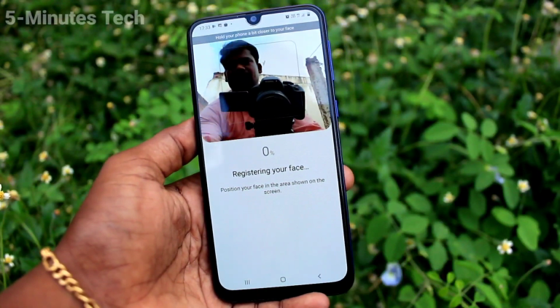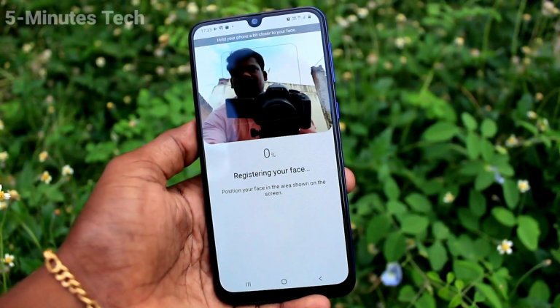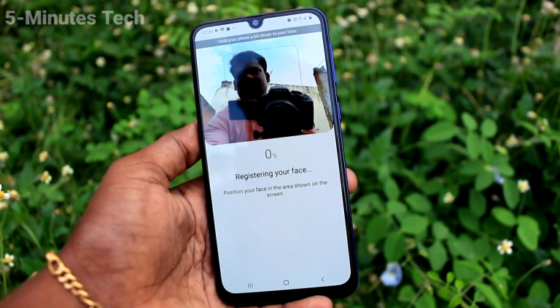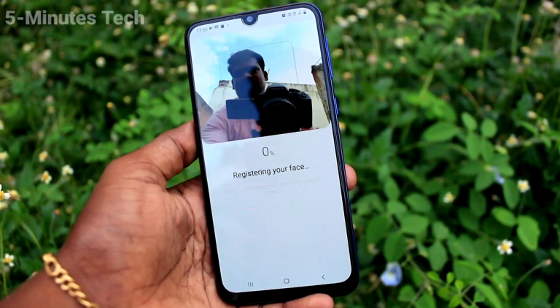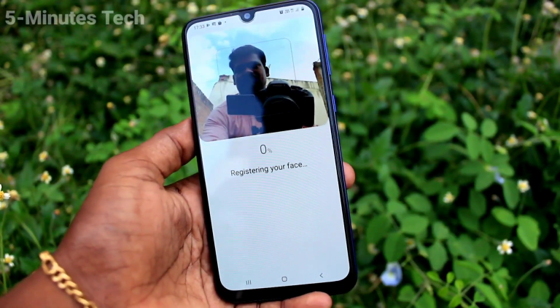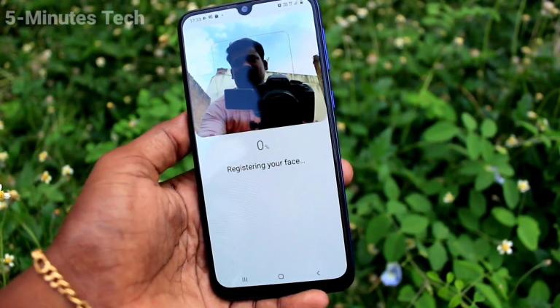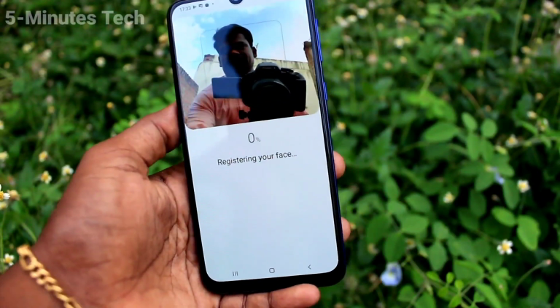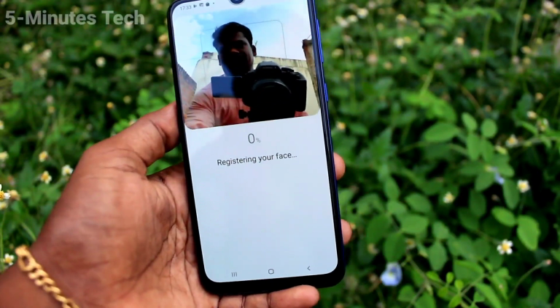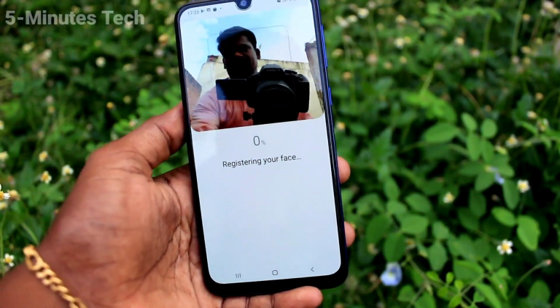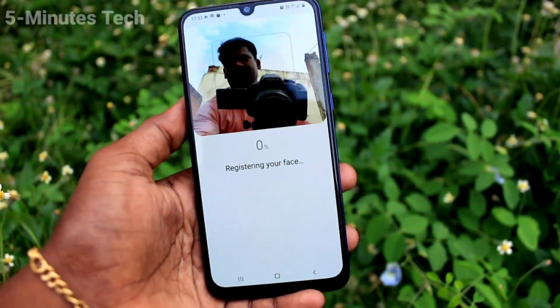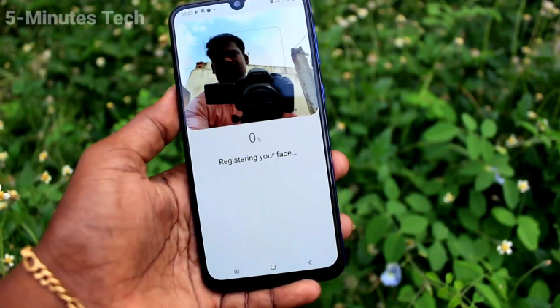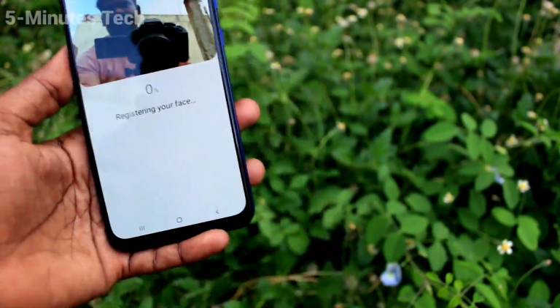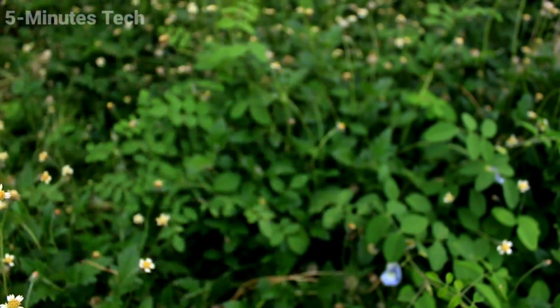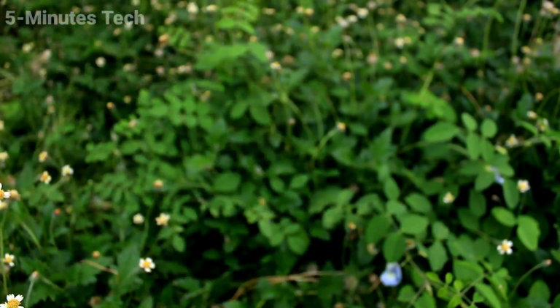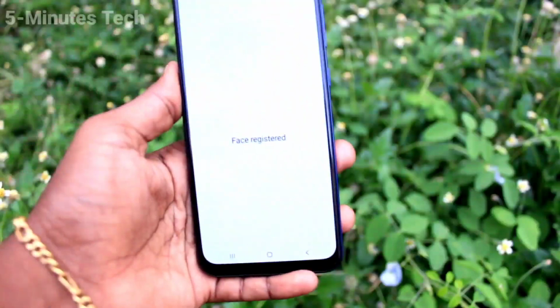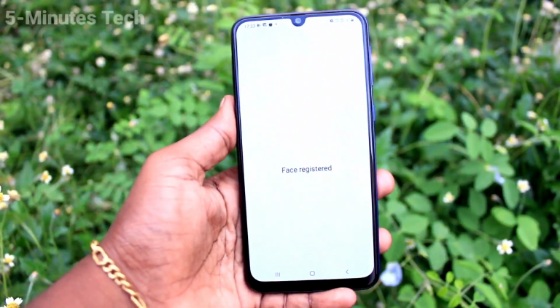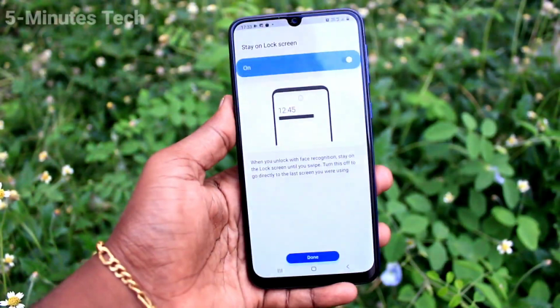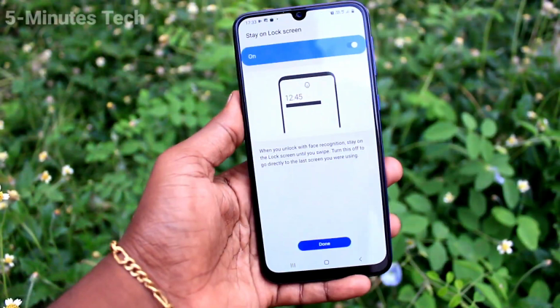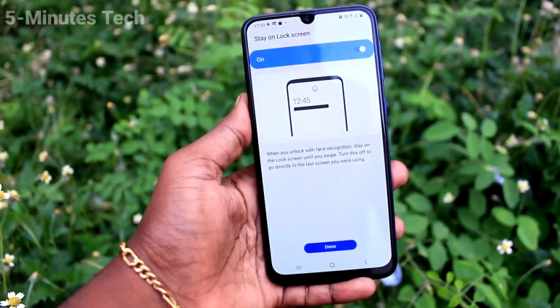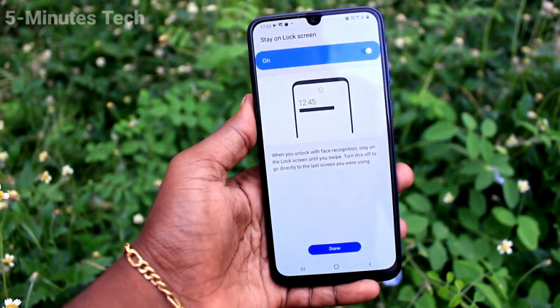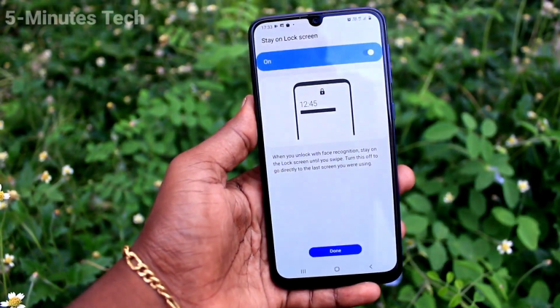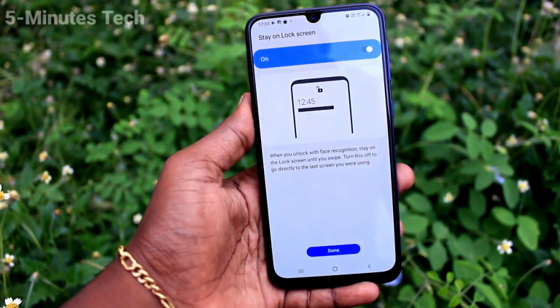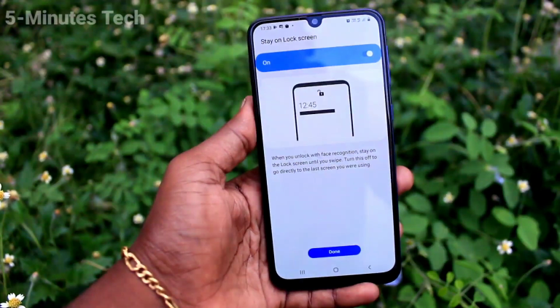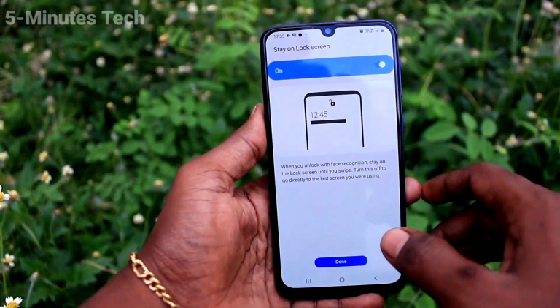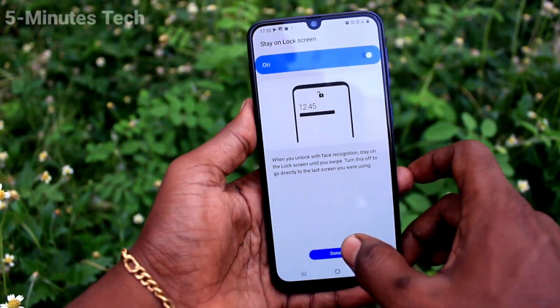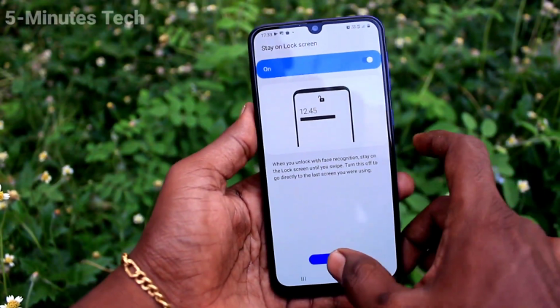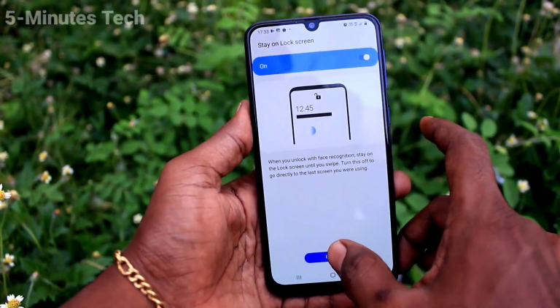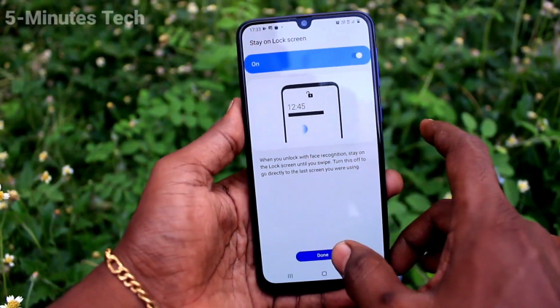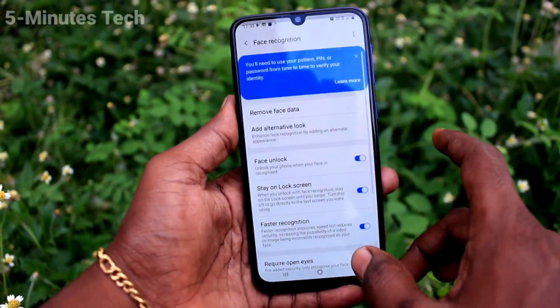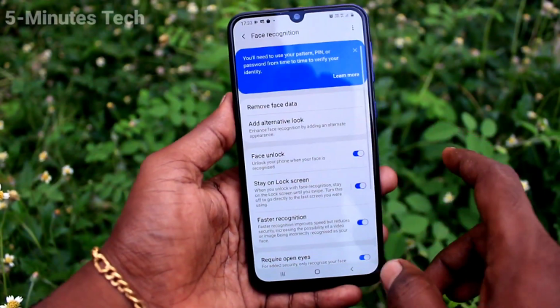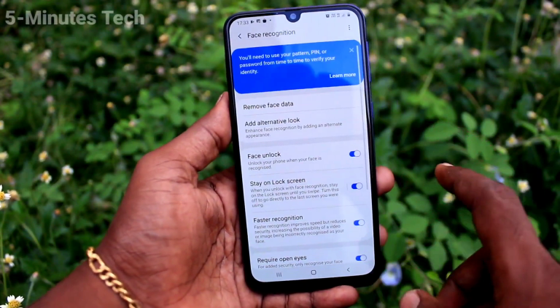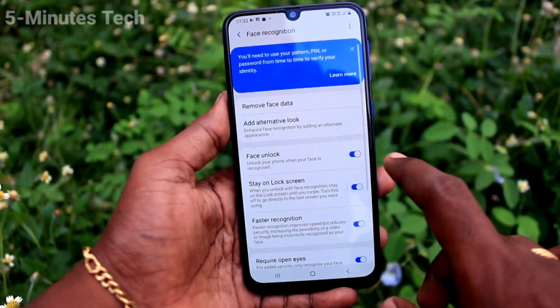Now place your phone in front of your face, and yes — face is registered successfully. Click on Done.